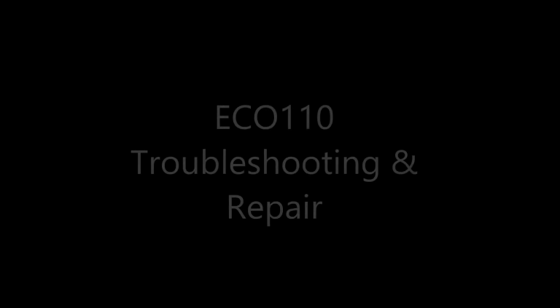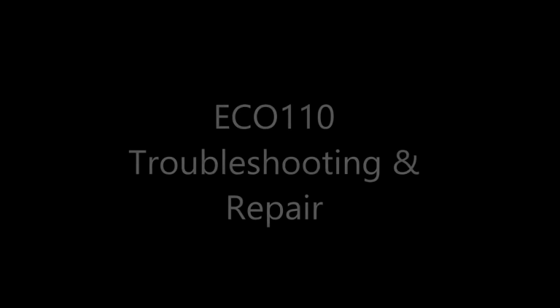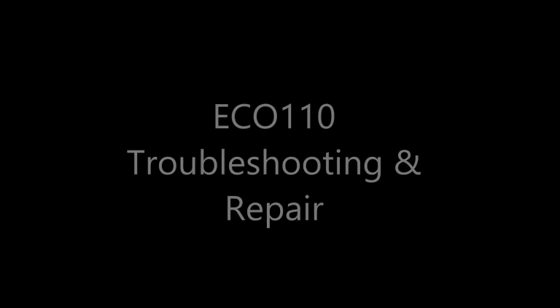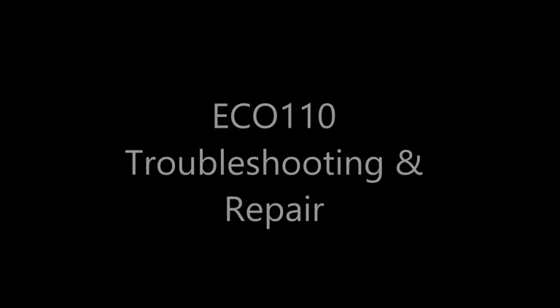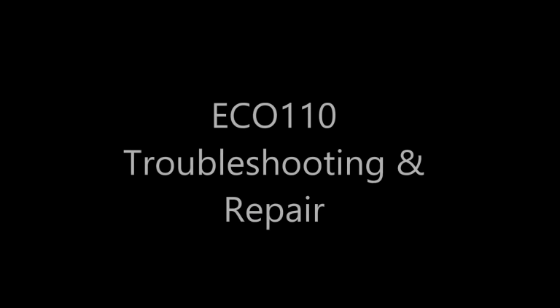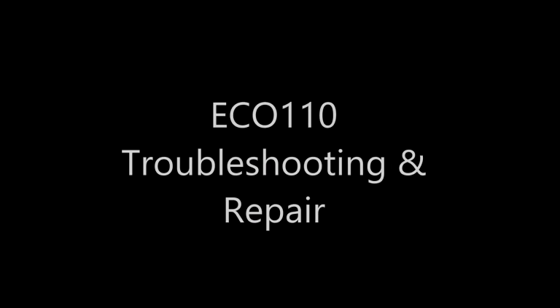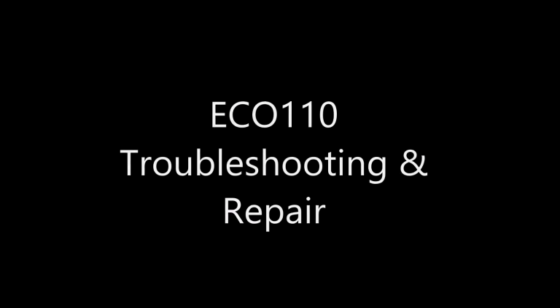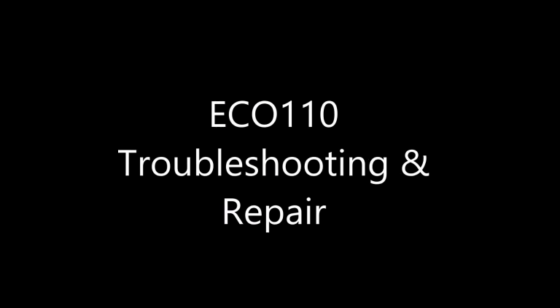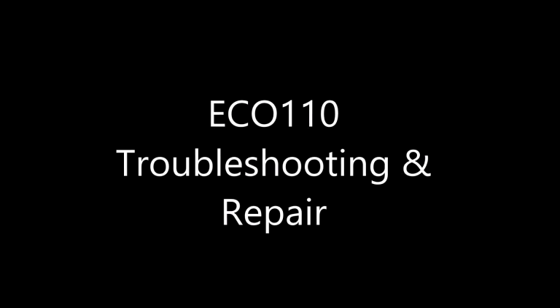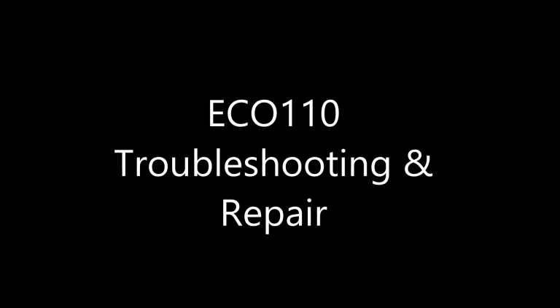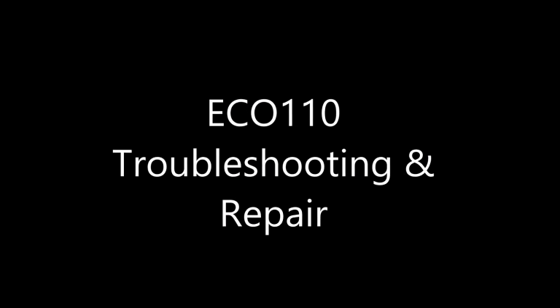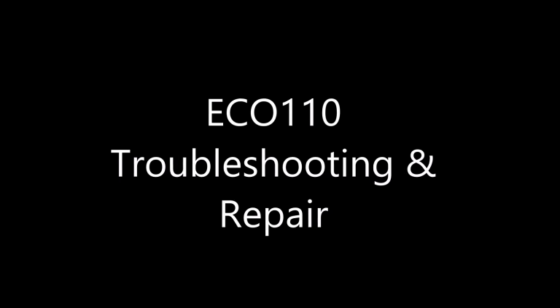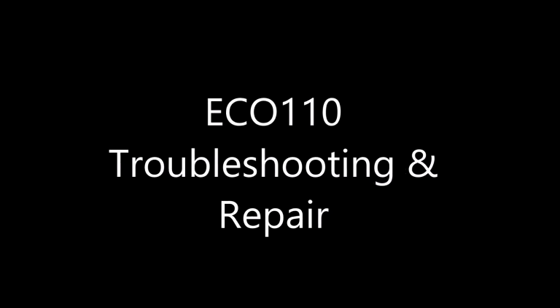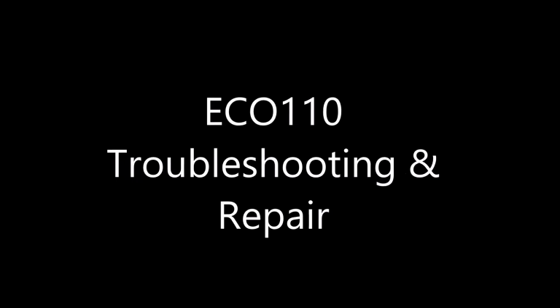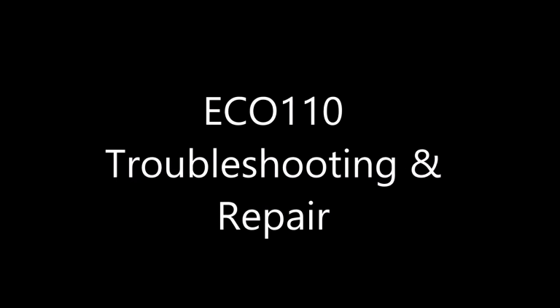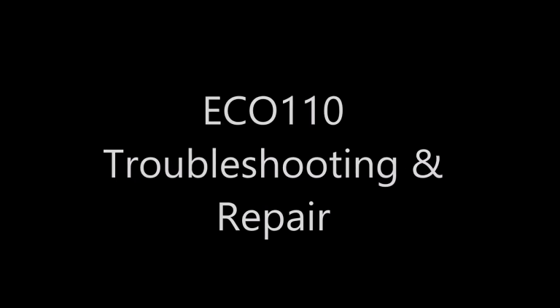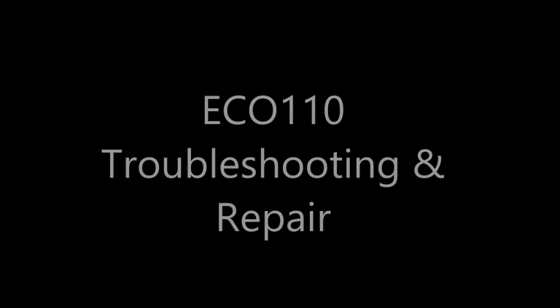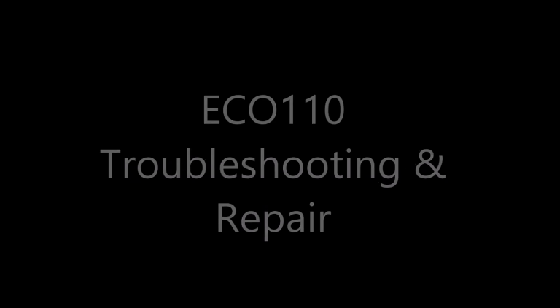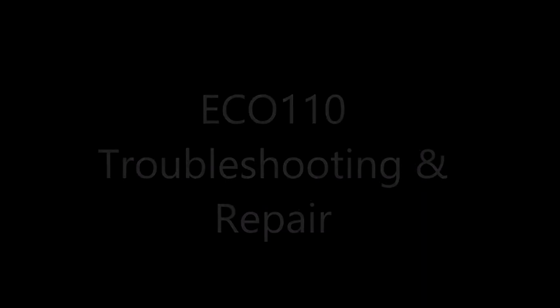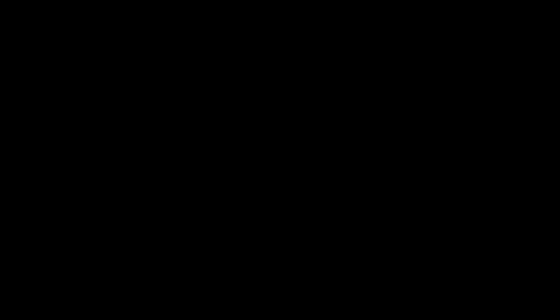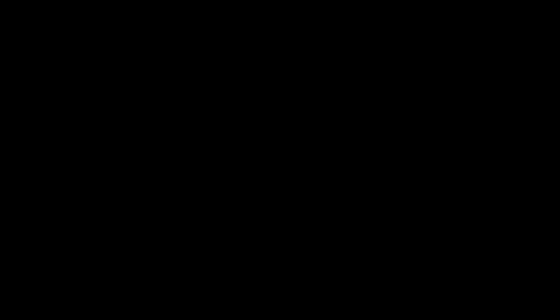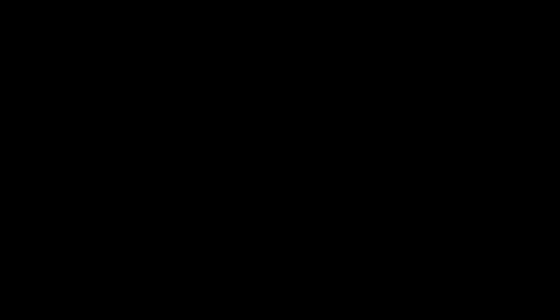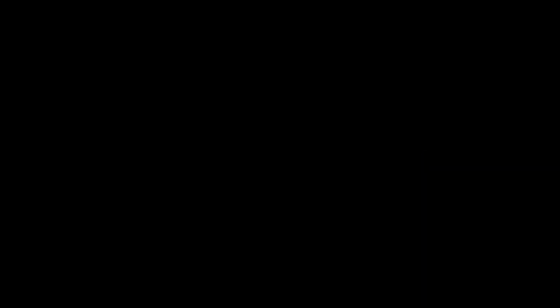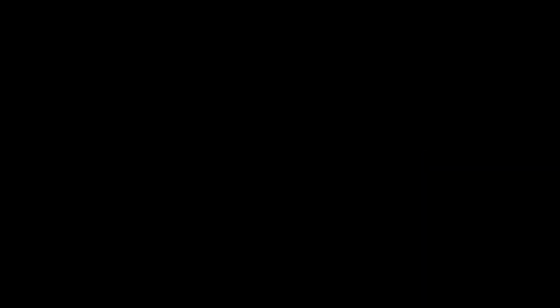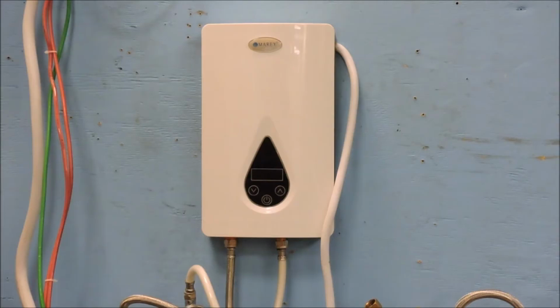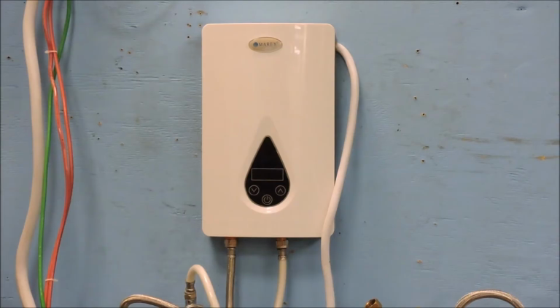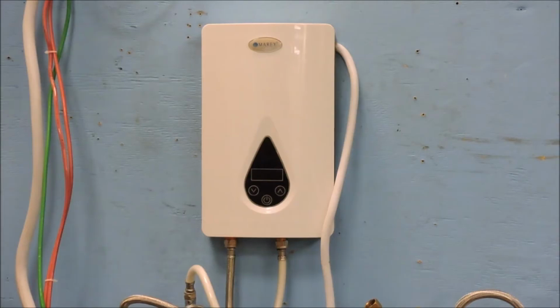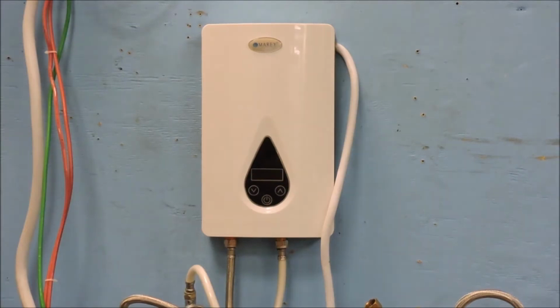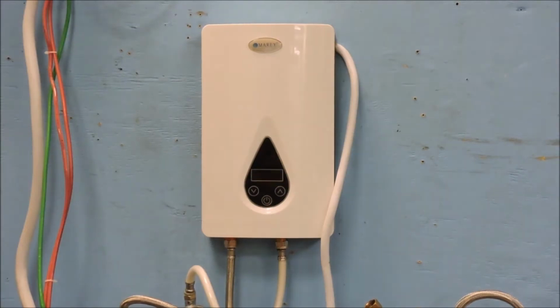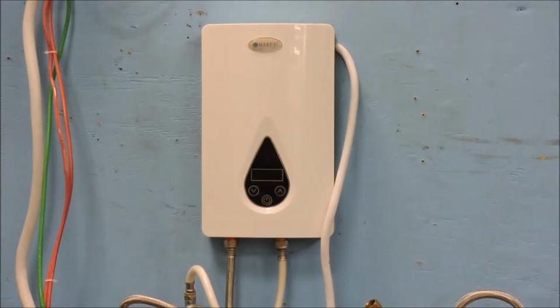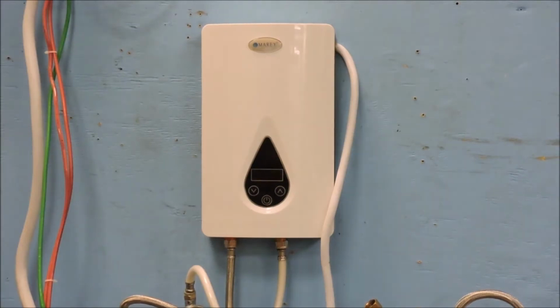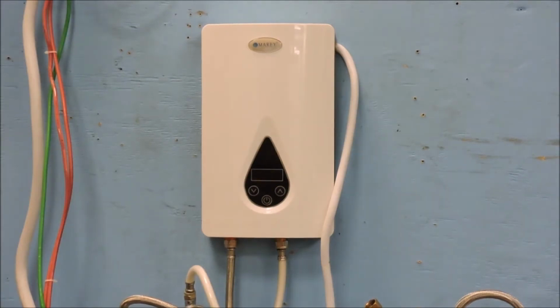In this video we will go over several troubleshooting steps and the corresponding solutions for the Mirai Eco 110.